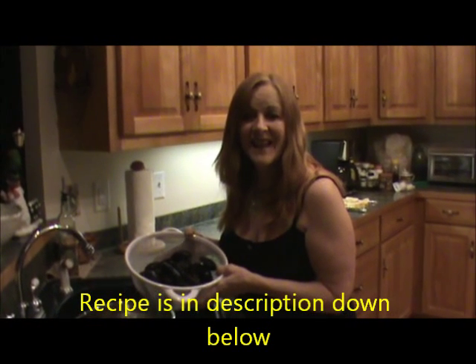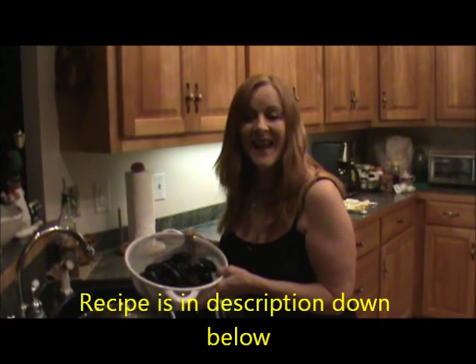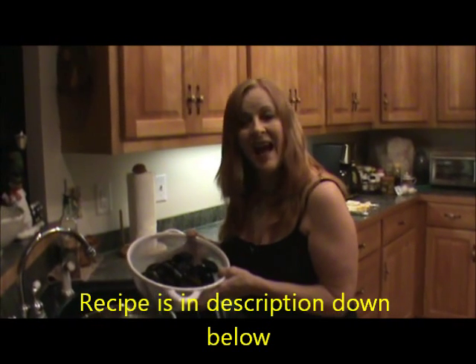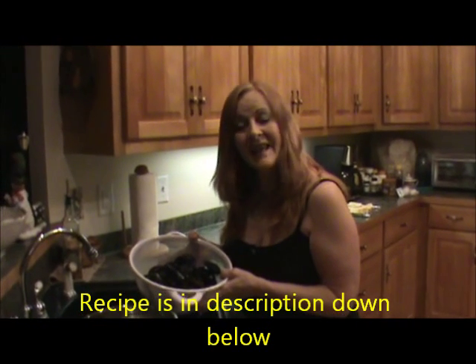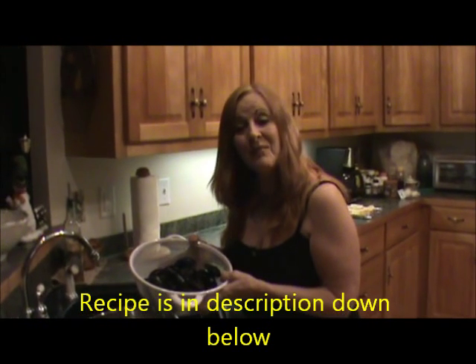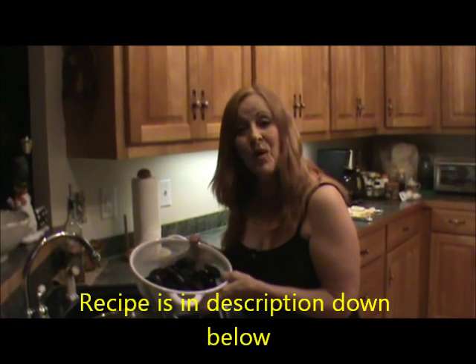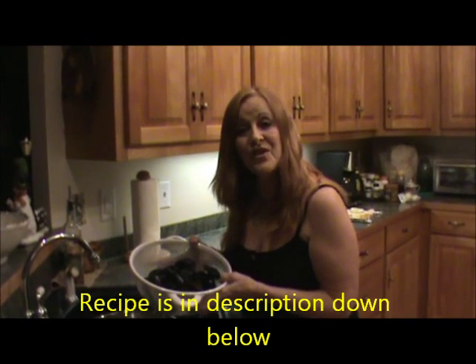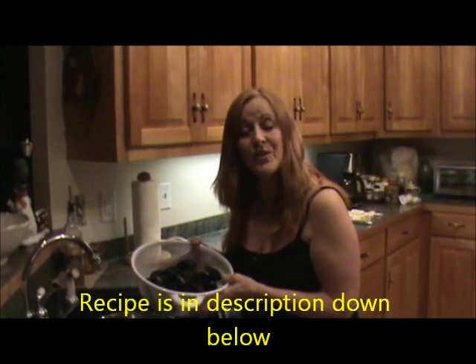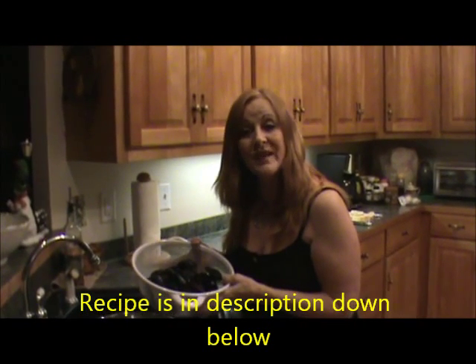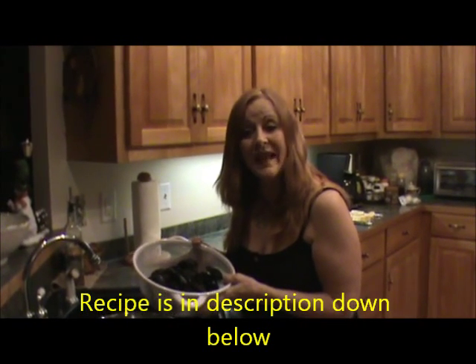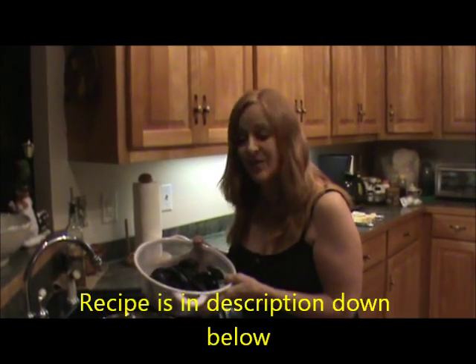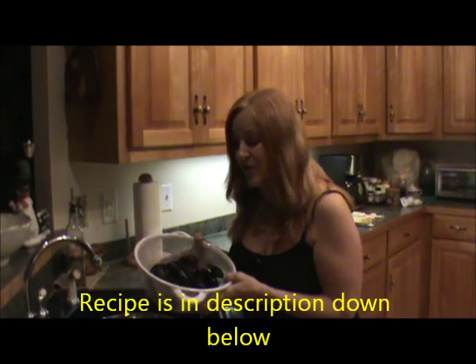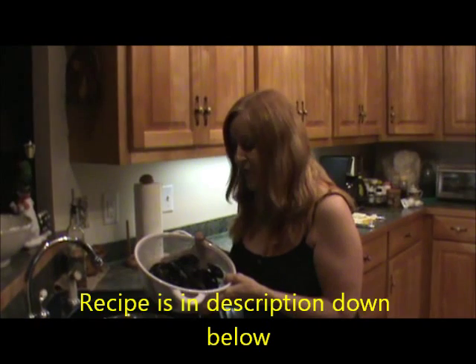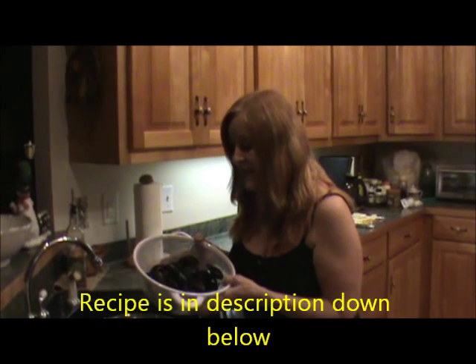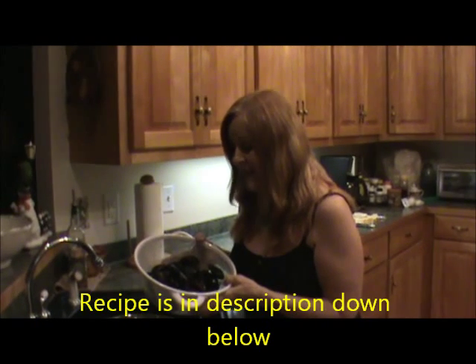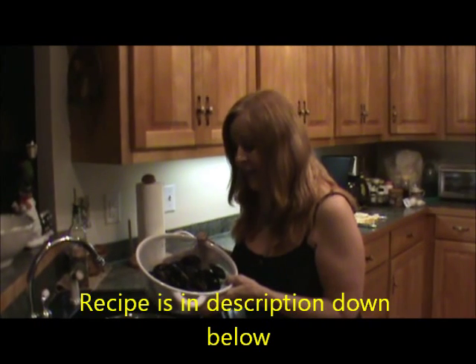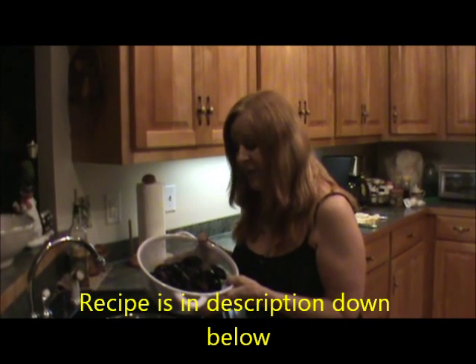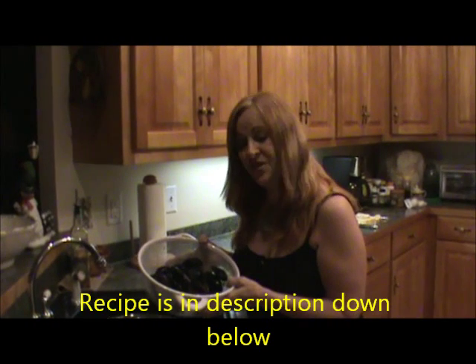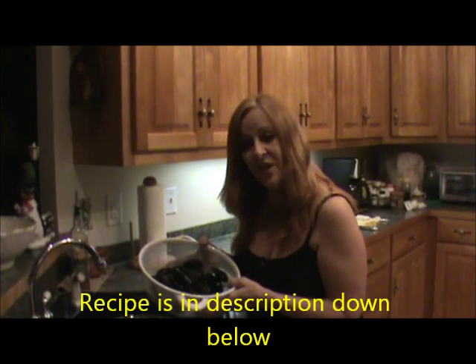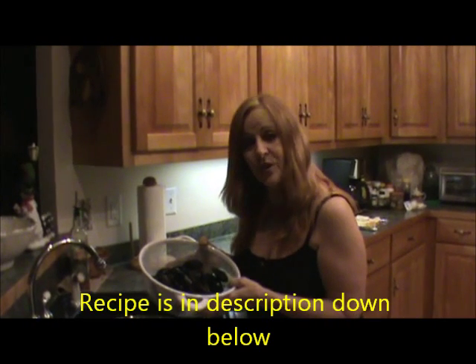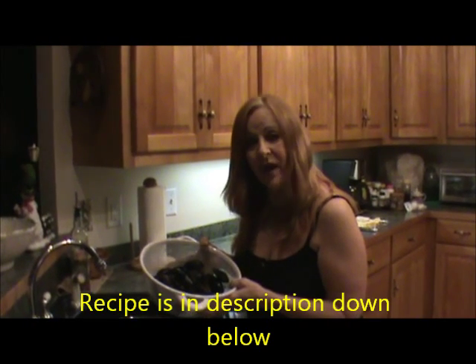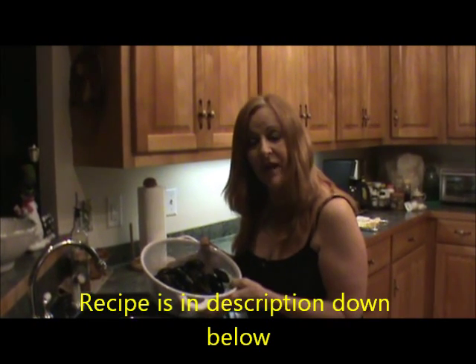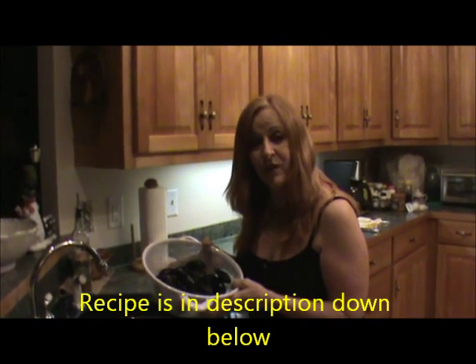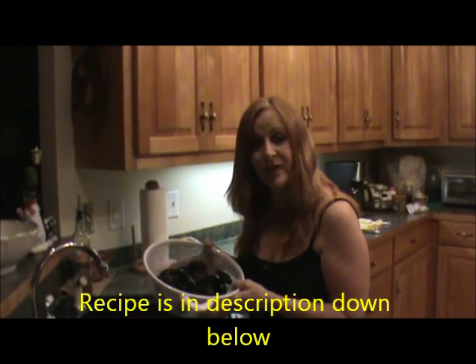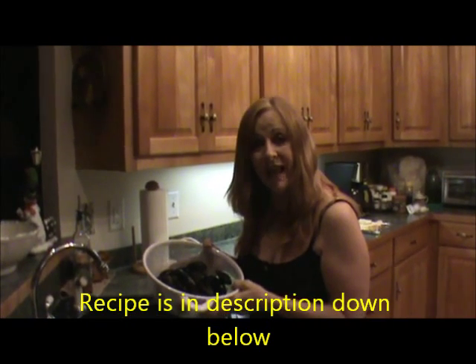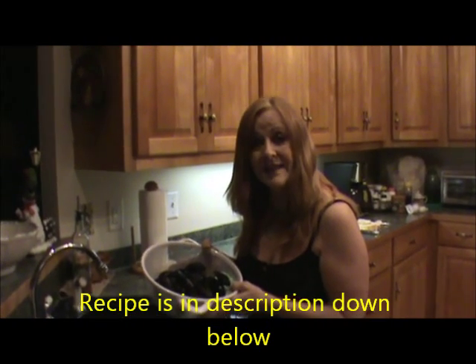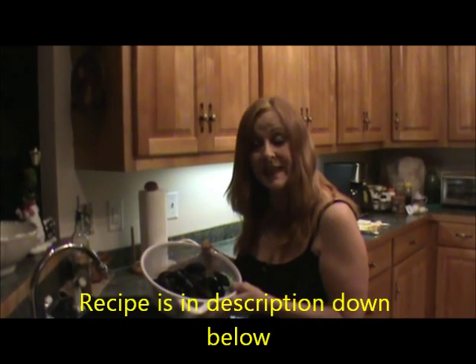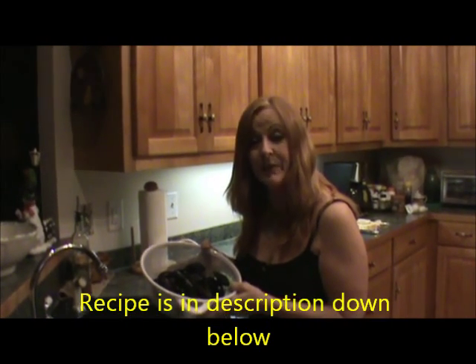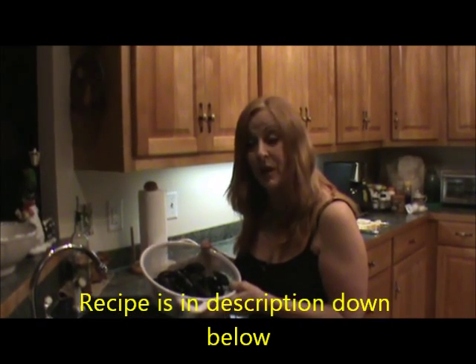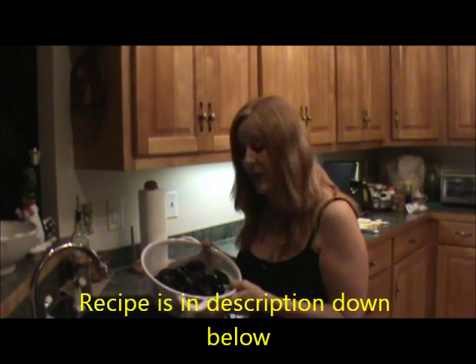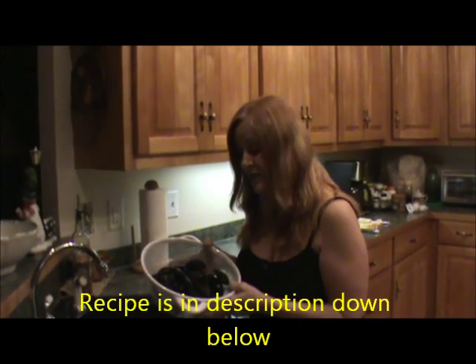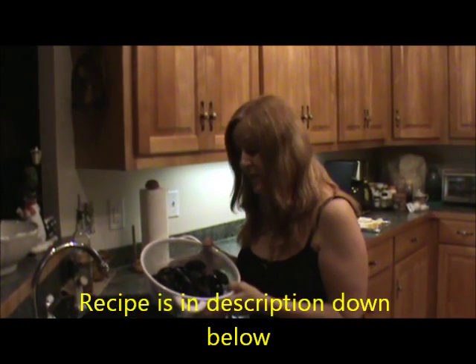Hi, I'm Marcia with Nature's Friends and I'm going to show you how Harold and I steam our mussels.